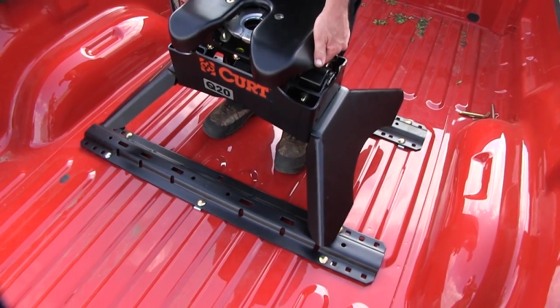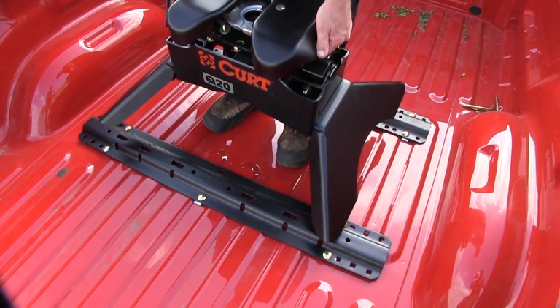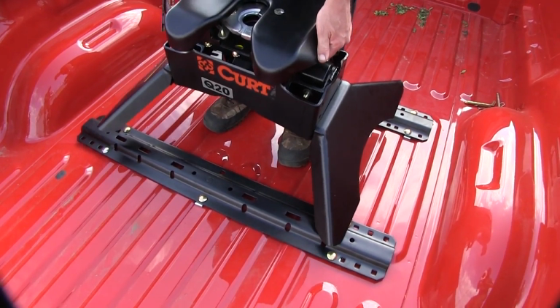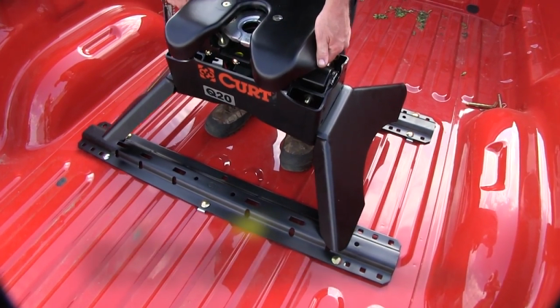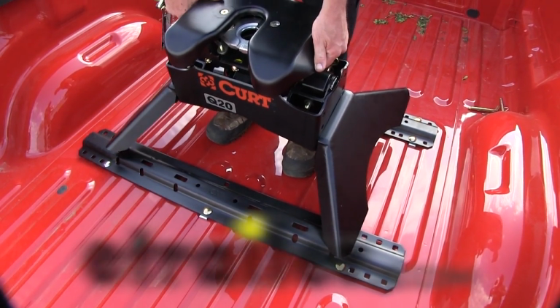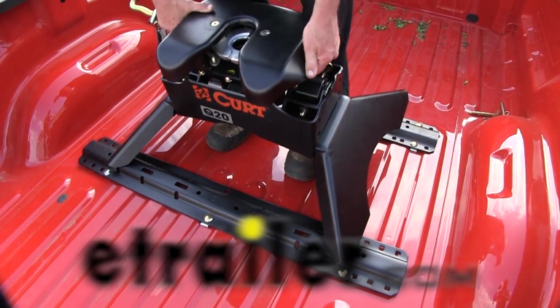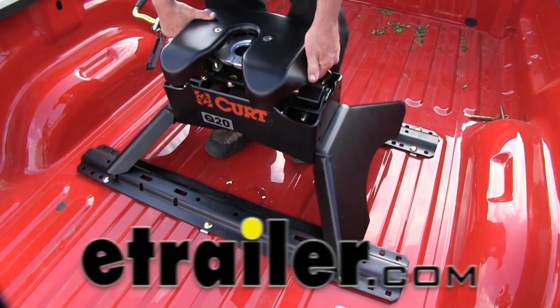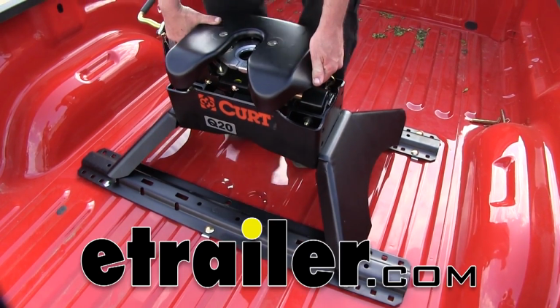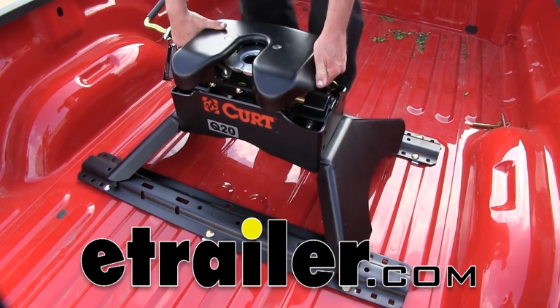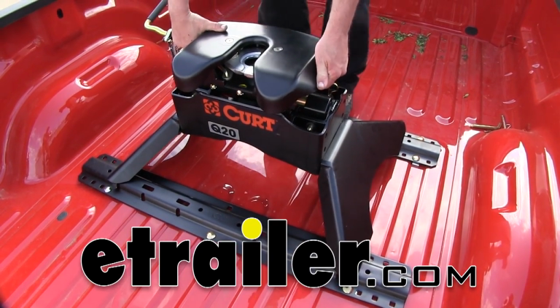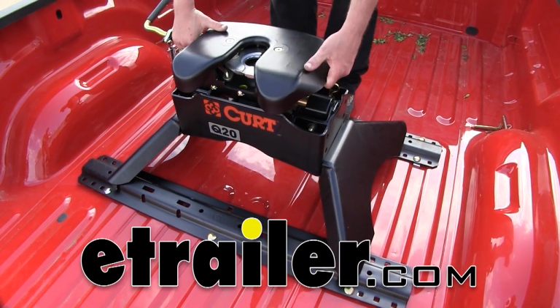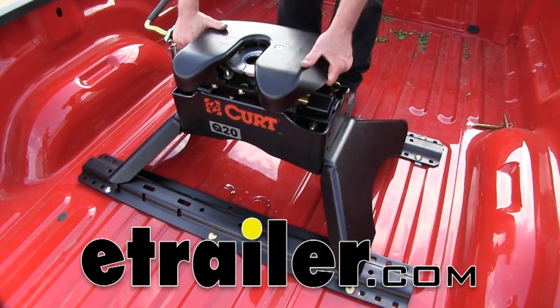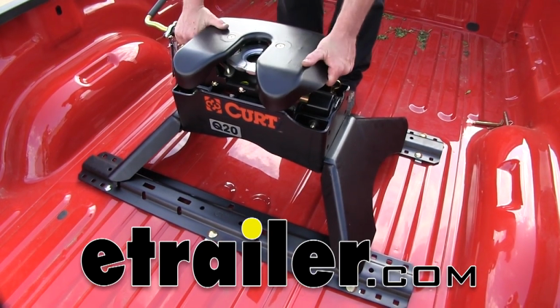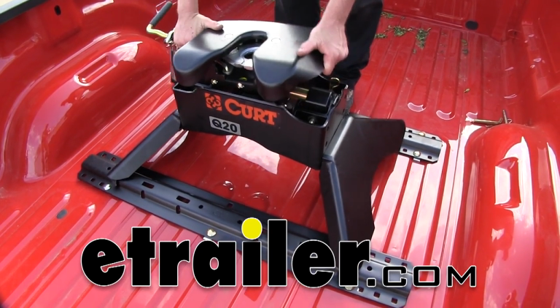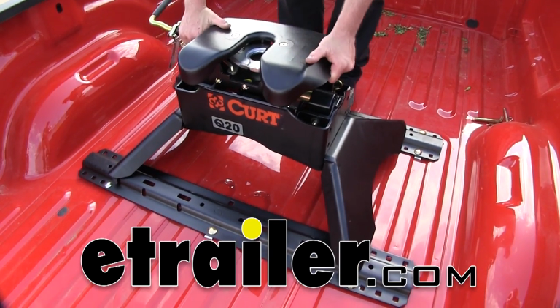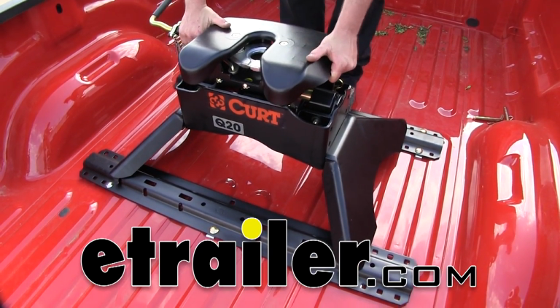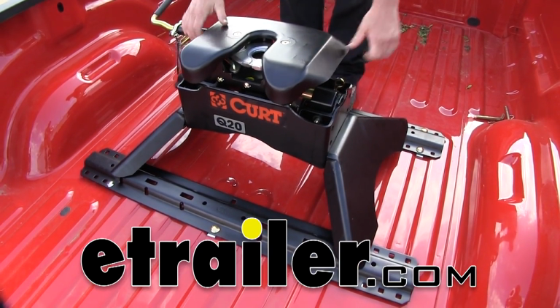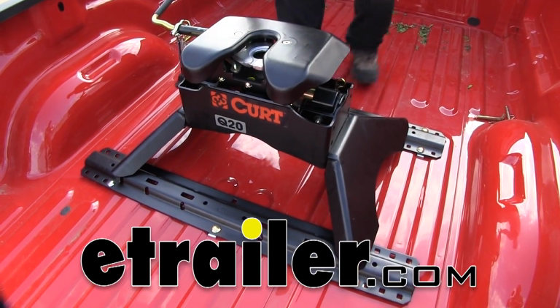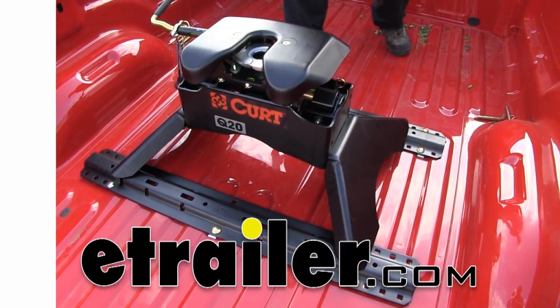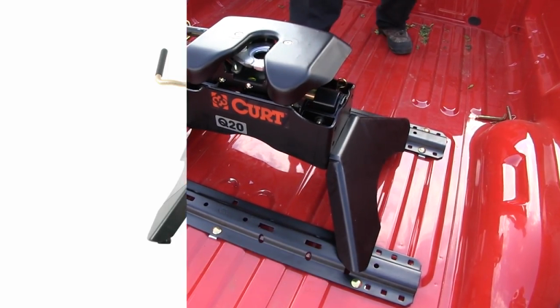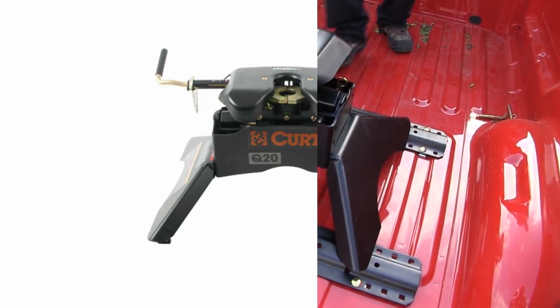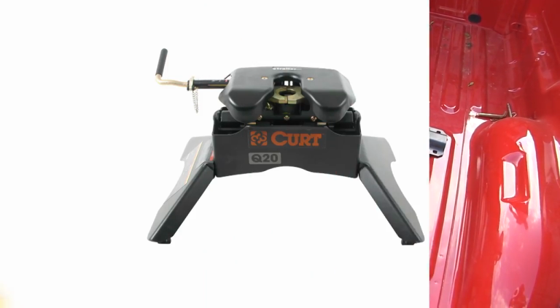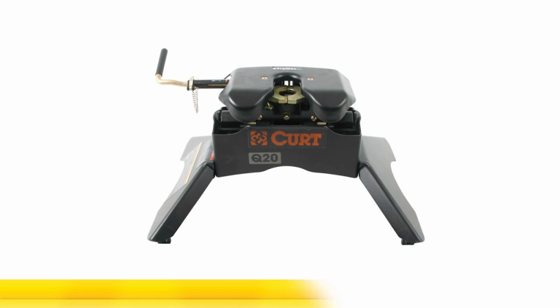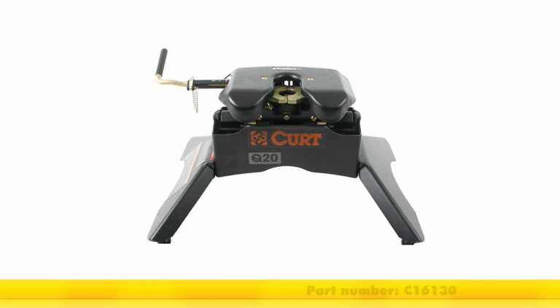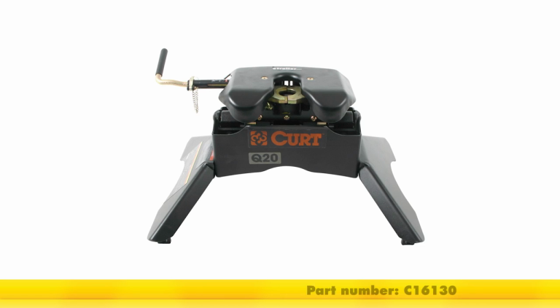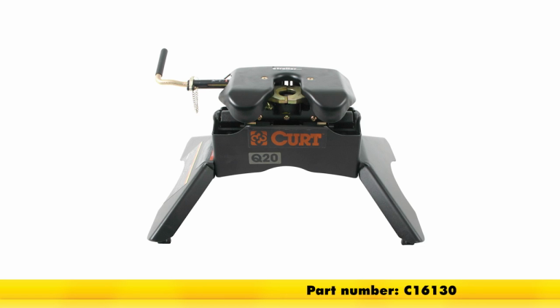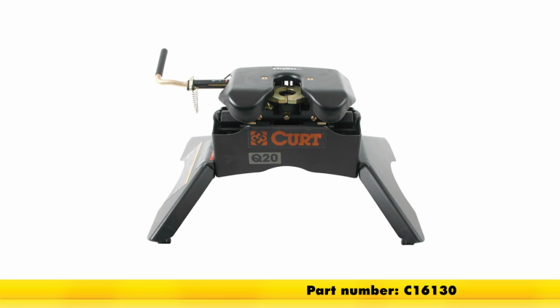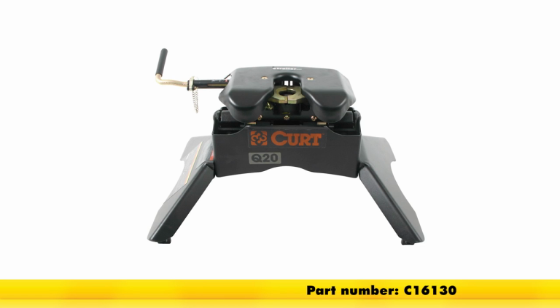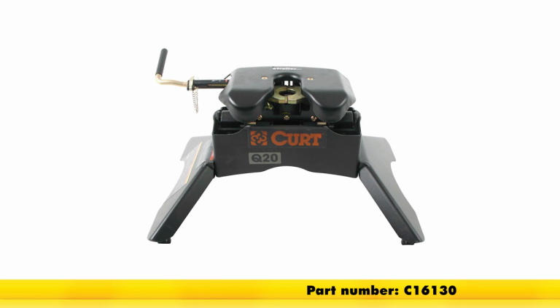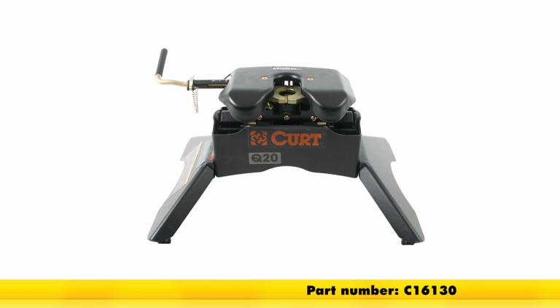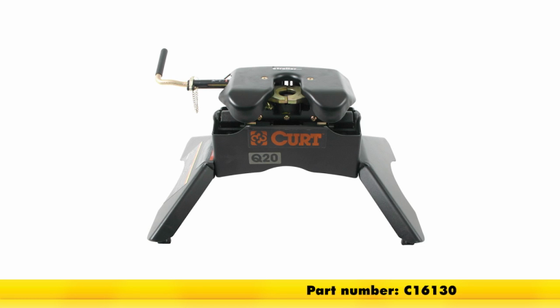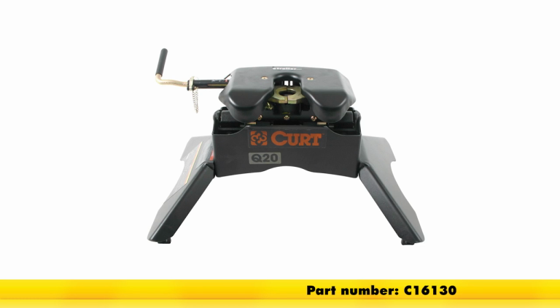Today we're going to take a look at and demo the Curt Q20 5th Wheel Hitch, part number C16130.